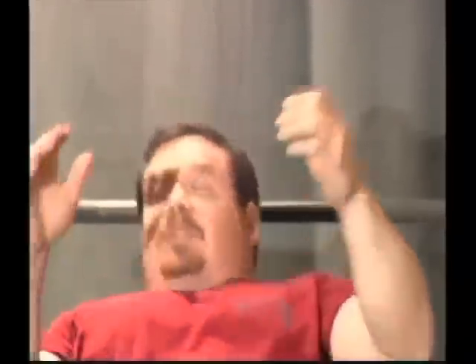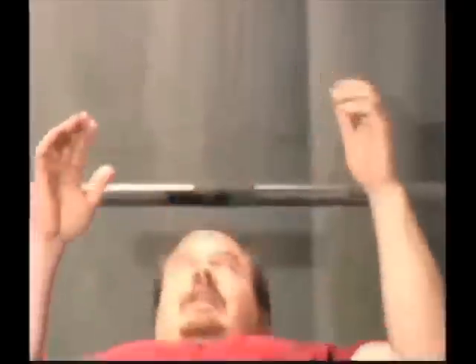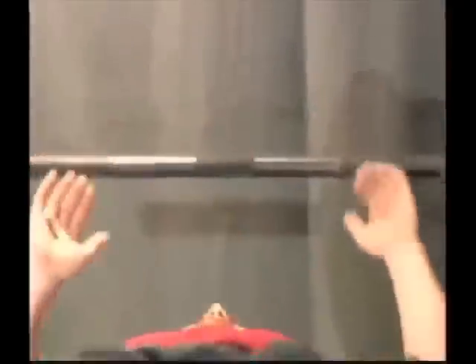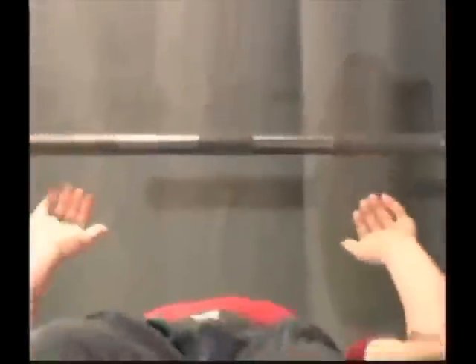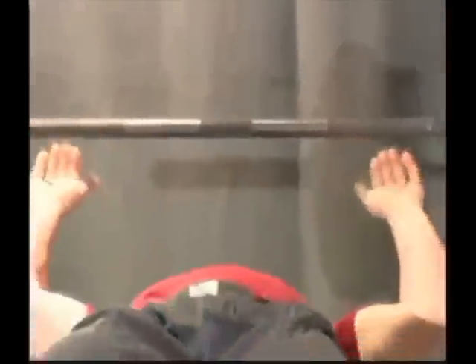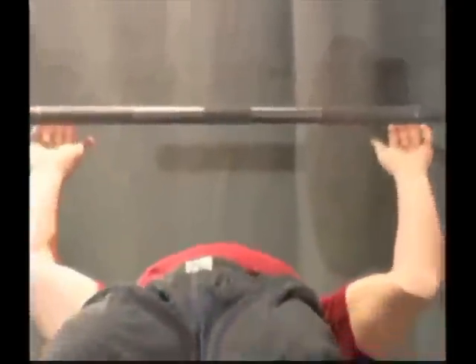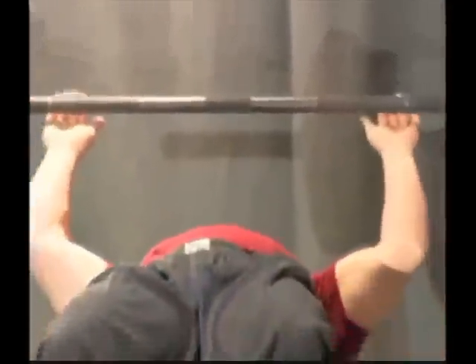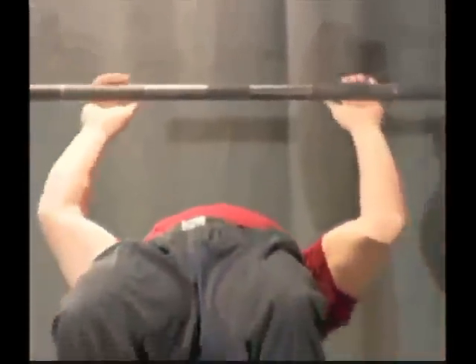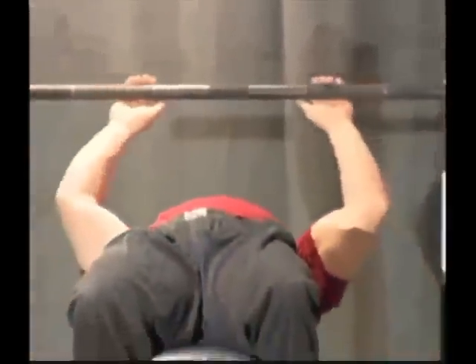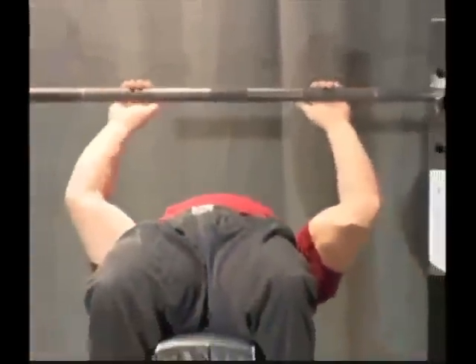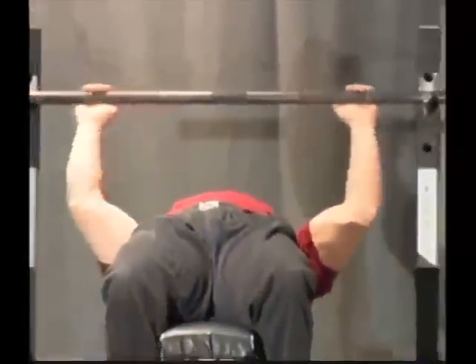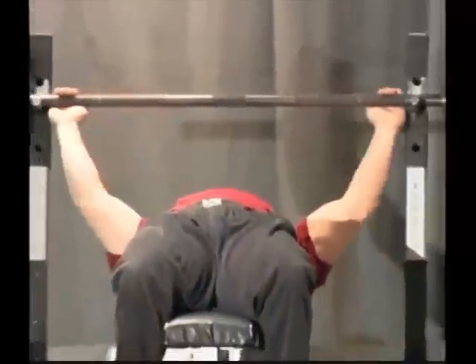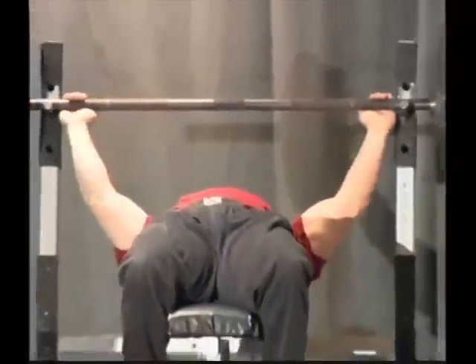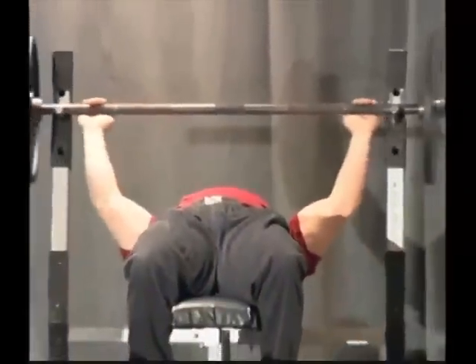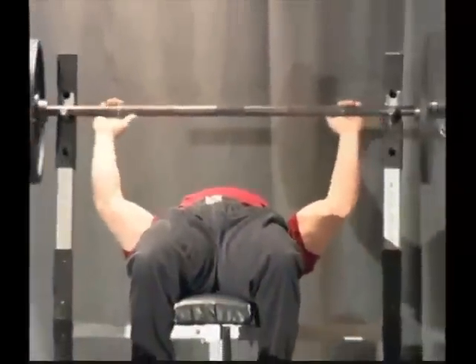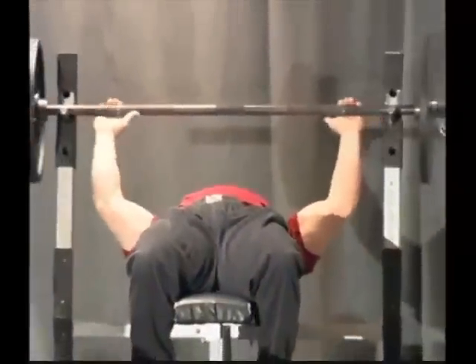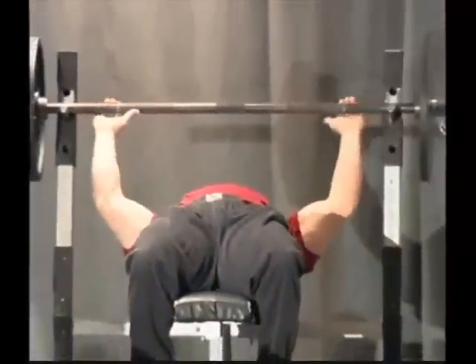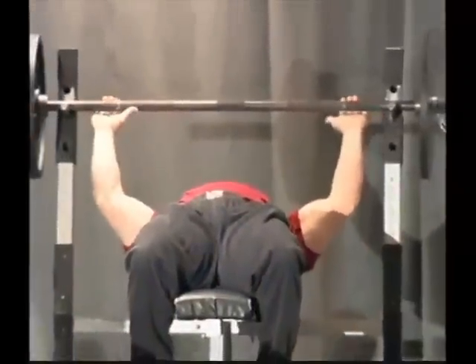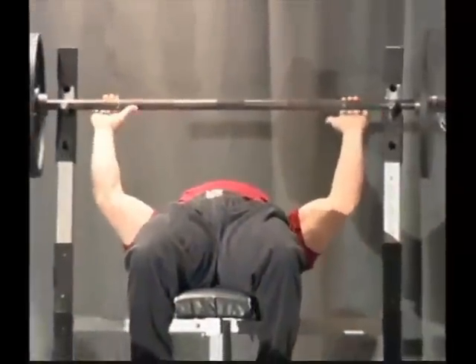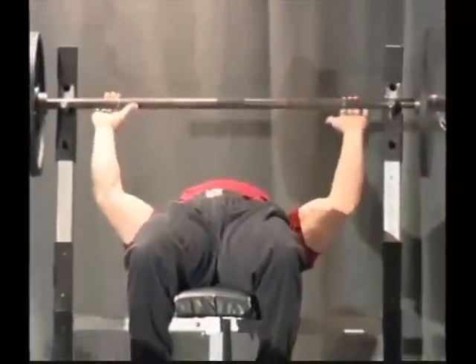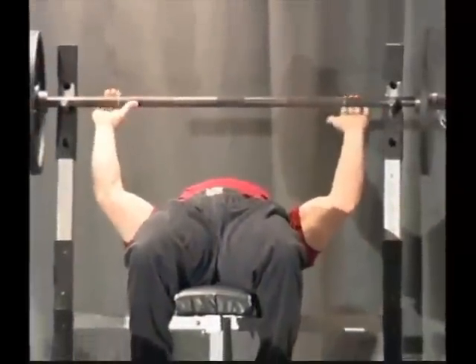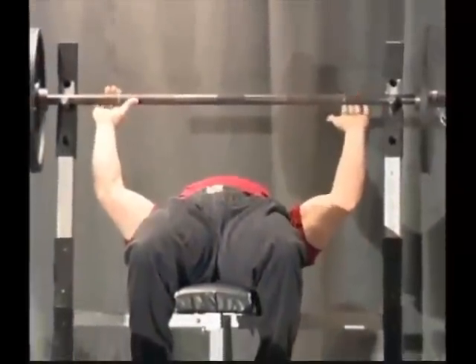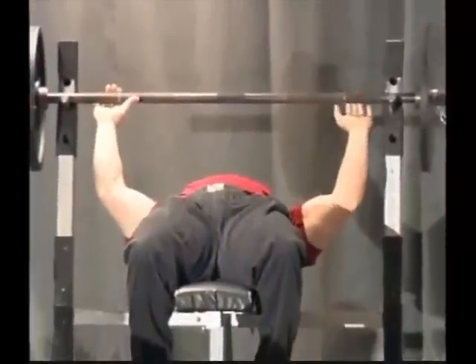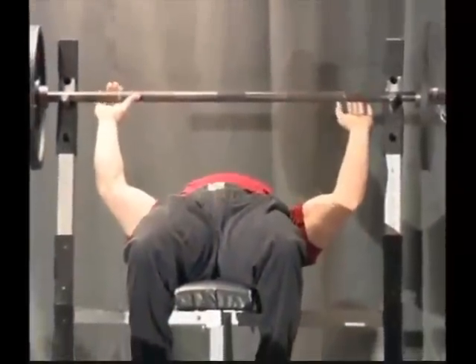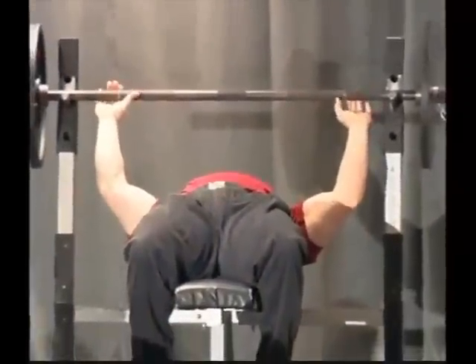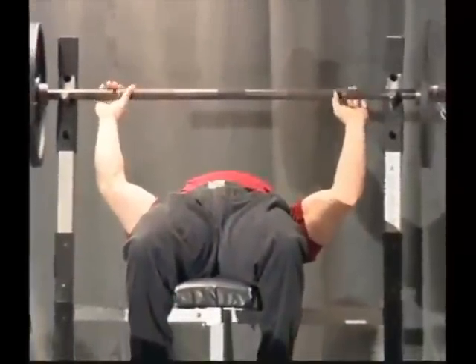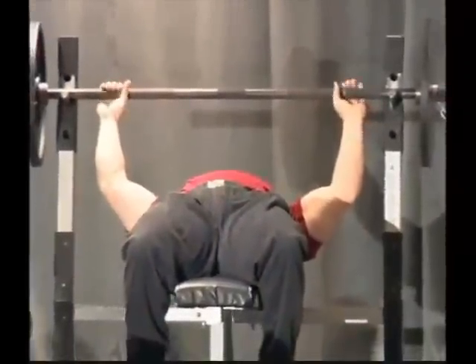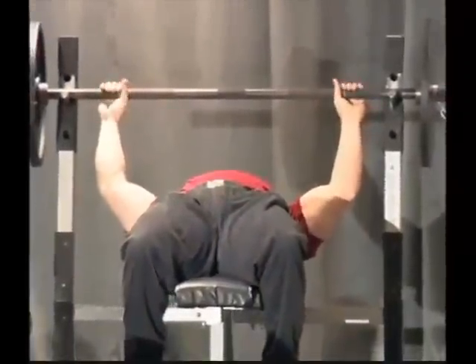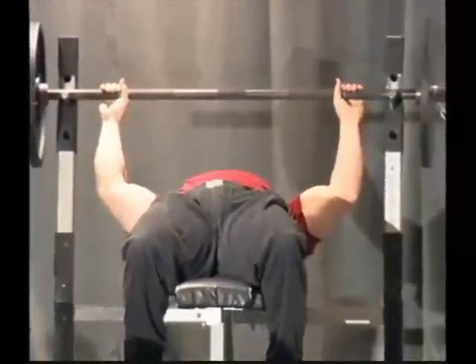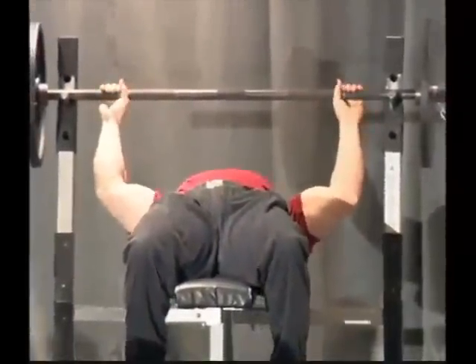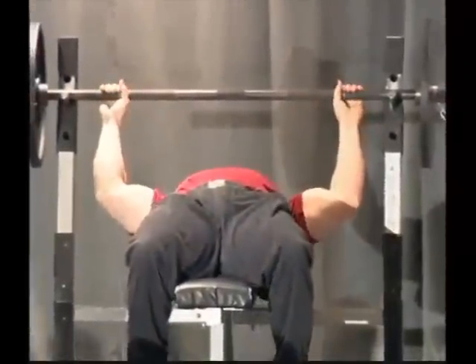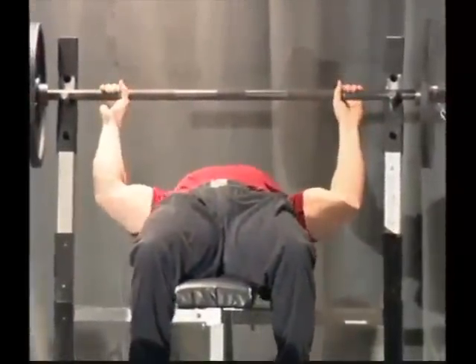I take a max grip now, which is a 32-inch mark, I believe.